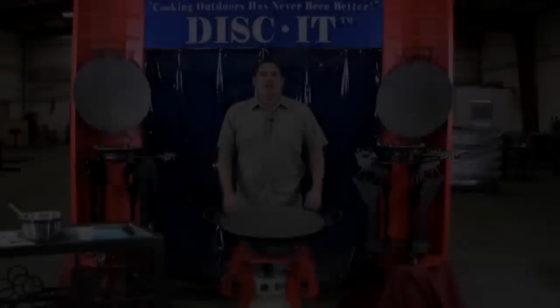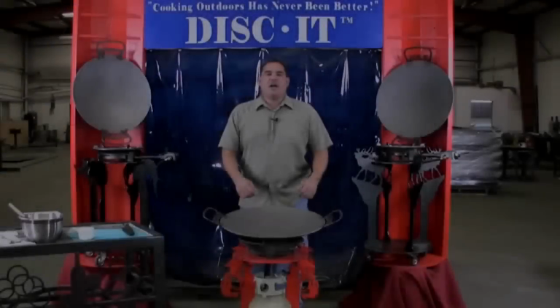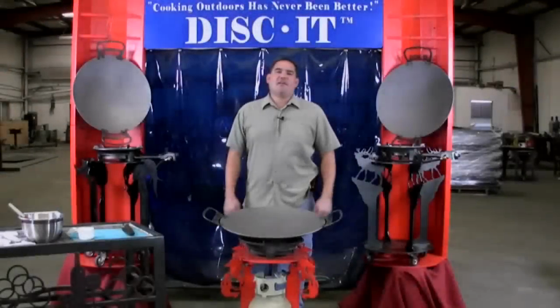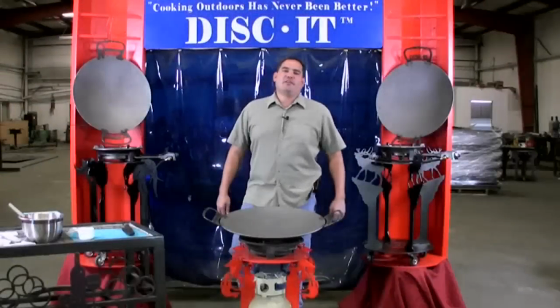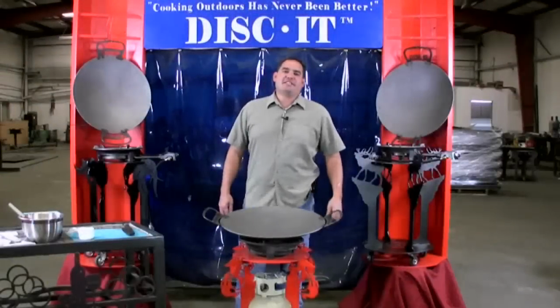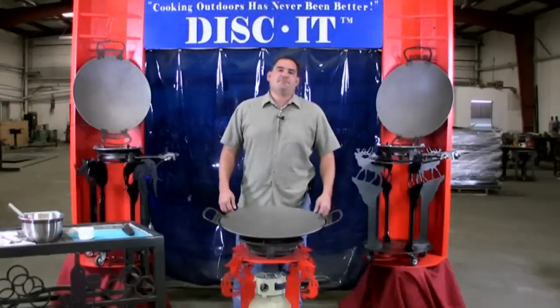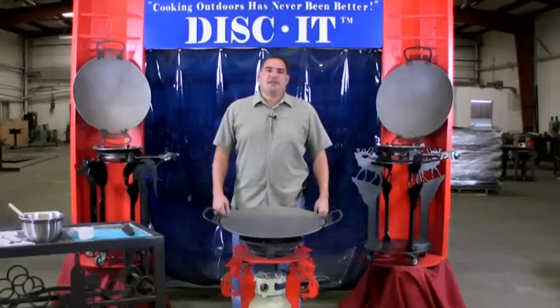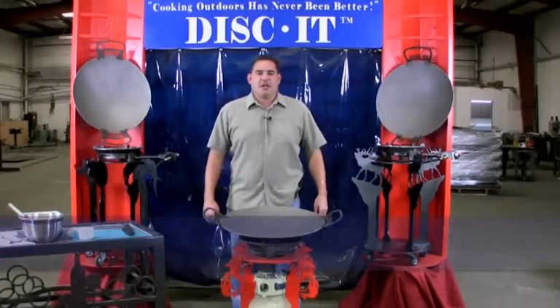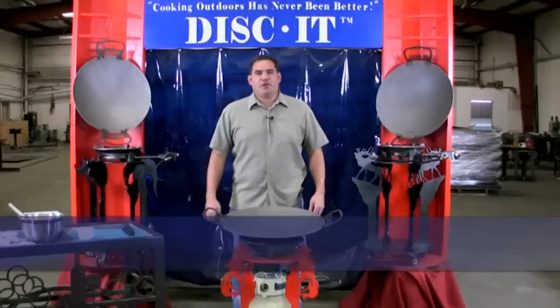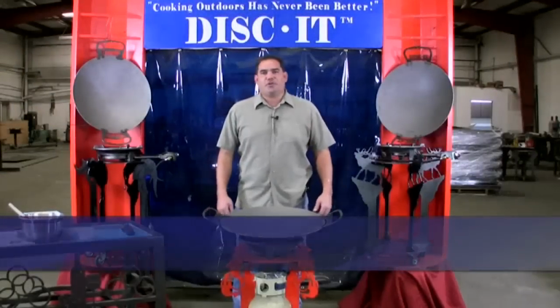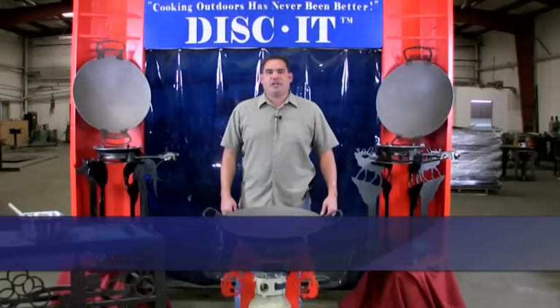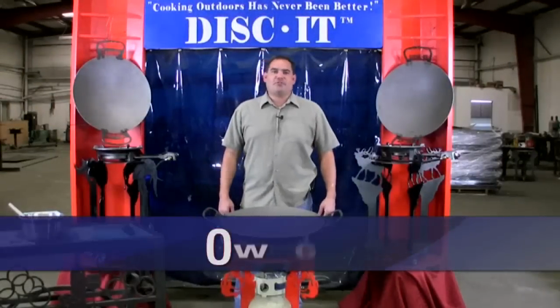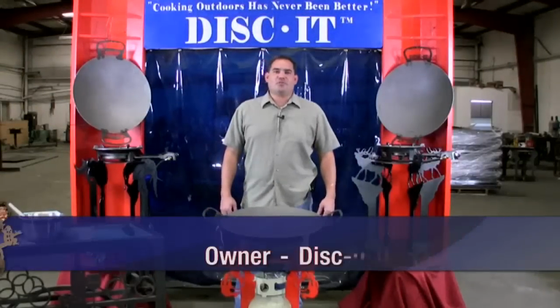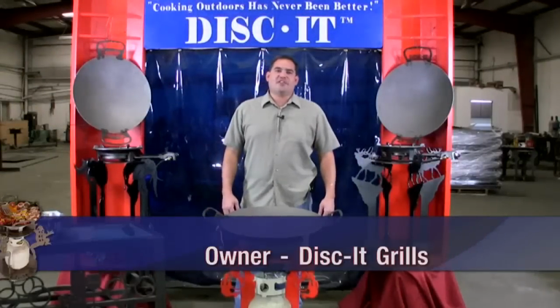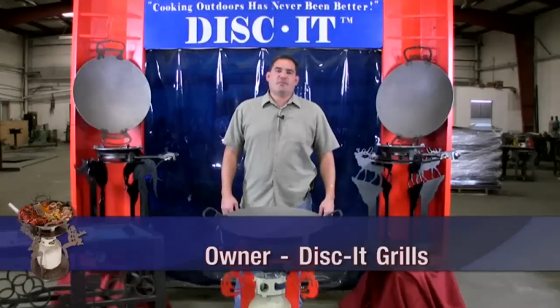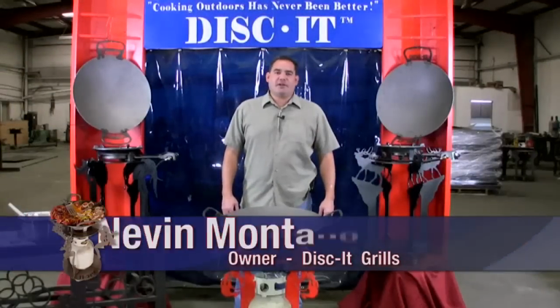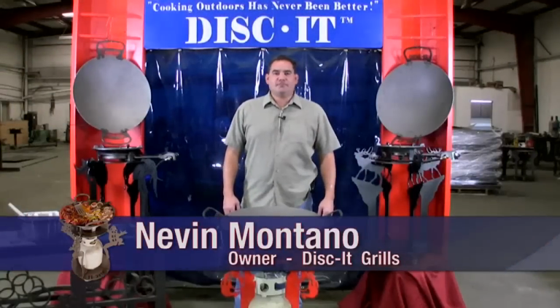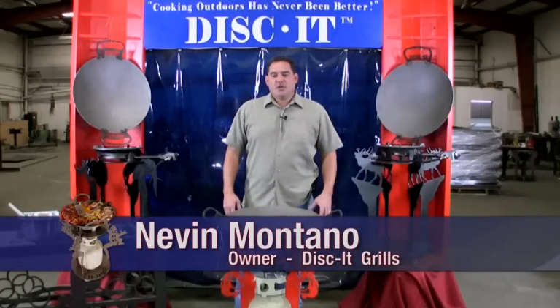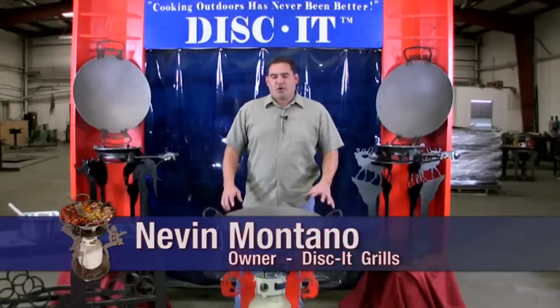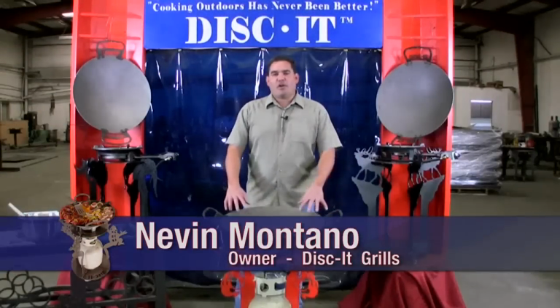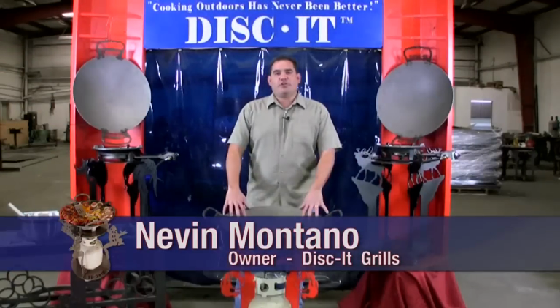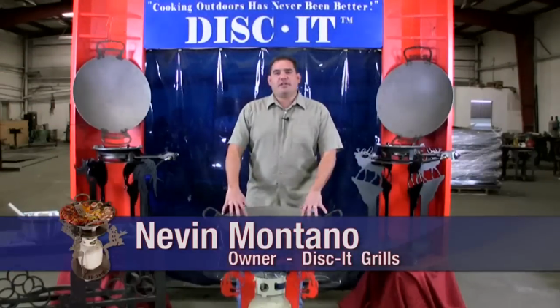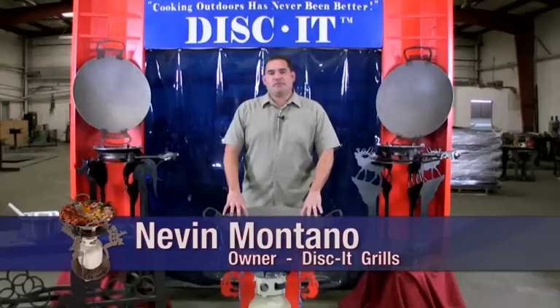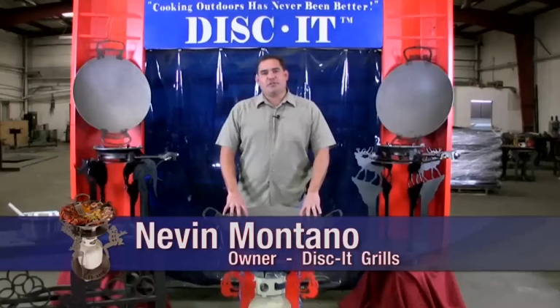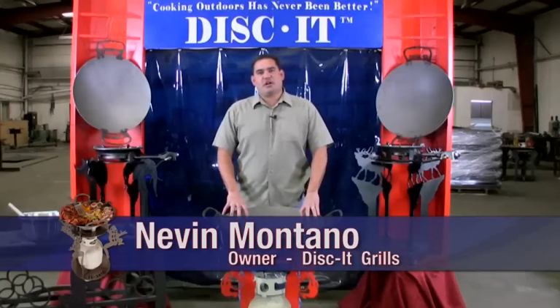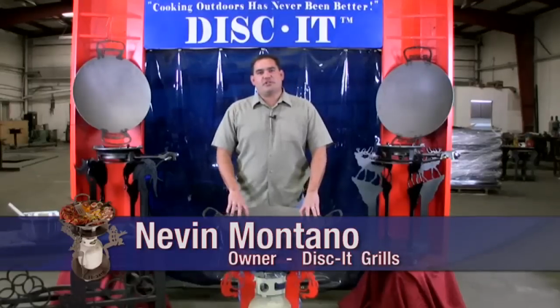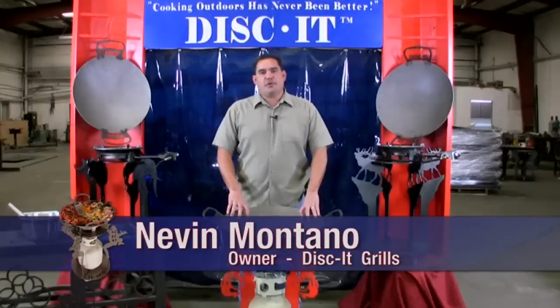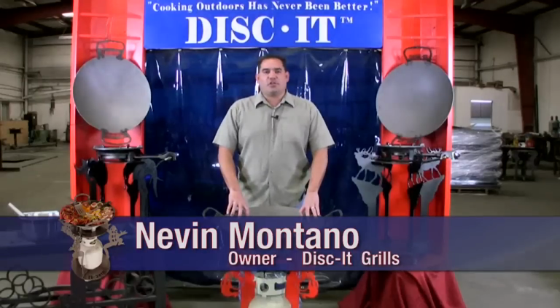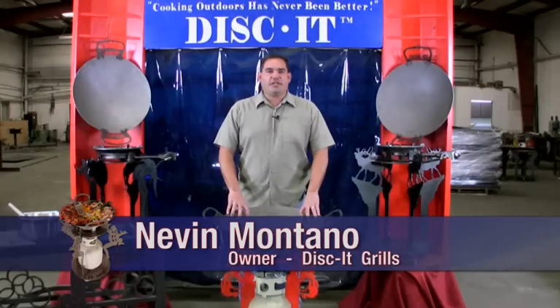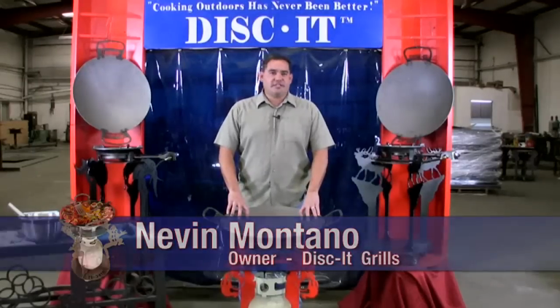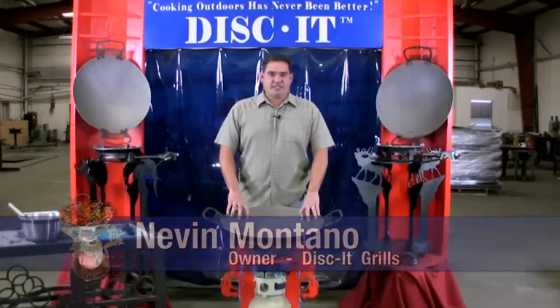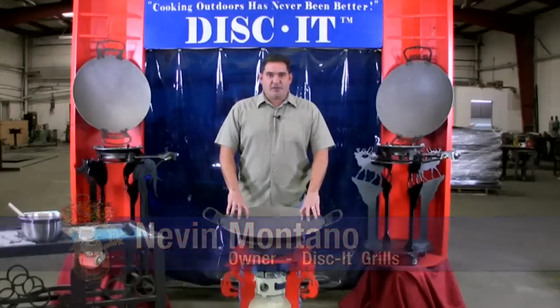Hi, I'm Nevin with Diskit. Cooking outdoors has never been better. What I wanted to do today was first talk to you about the cooking disc itself.